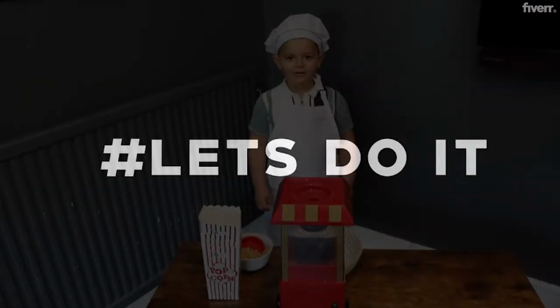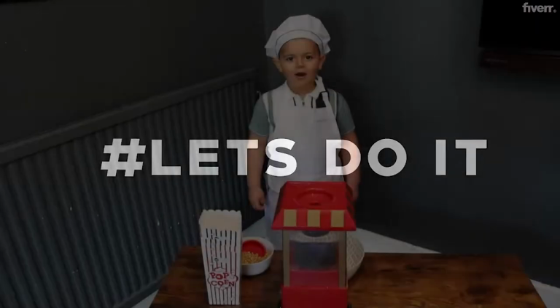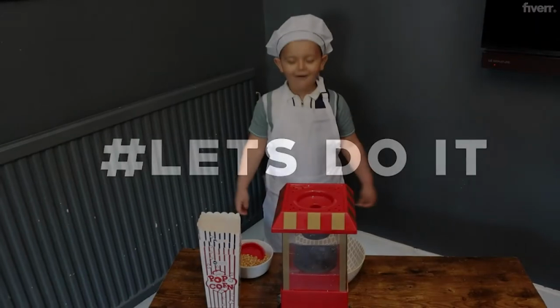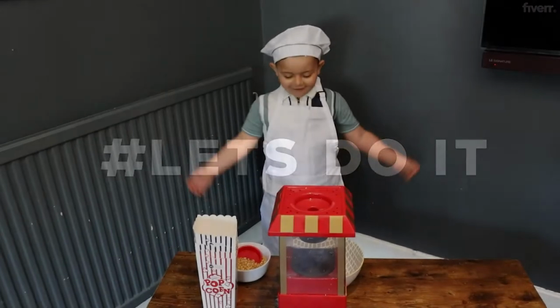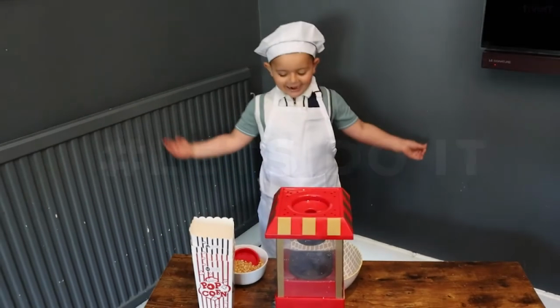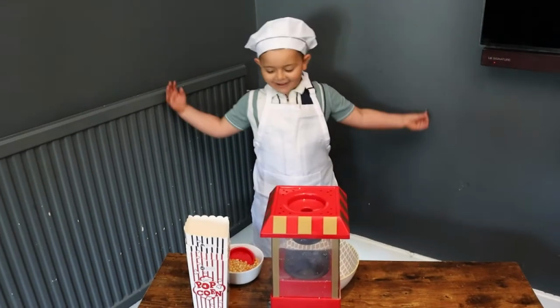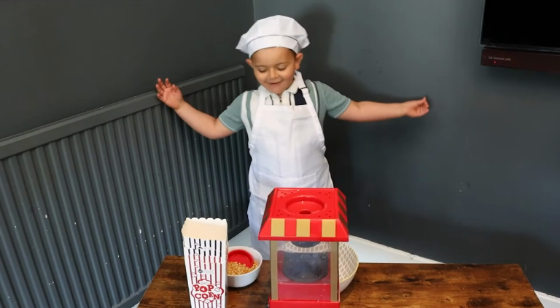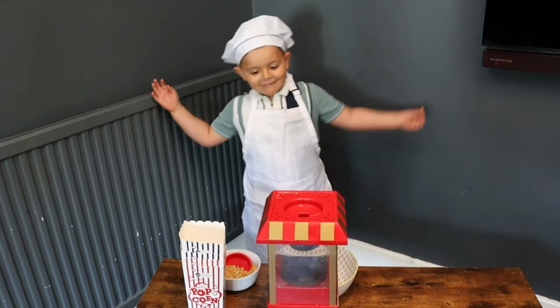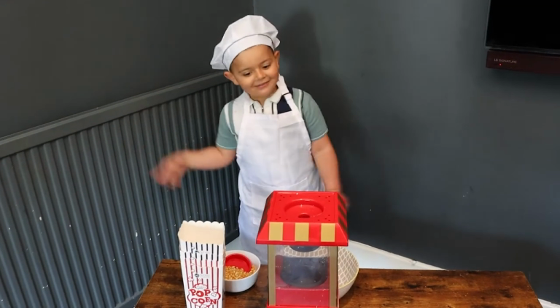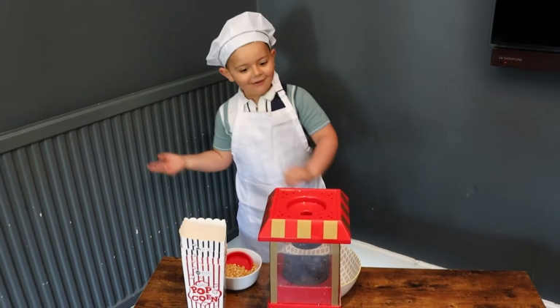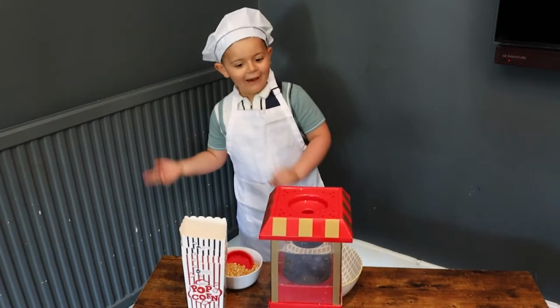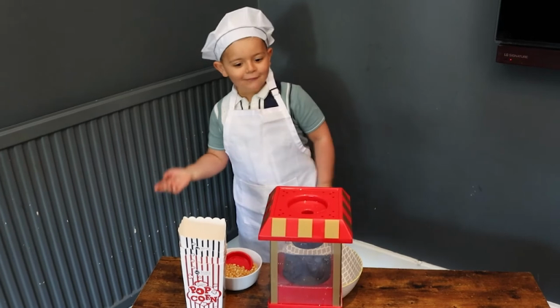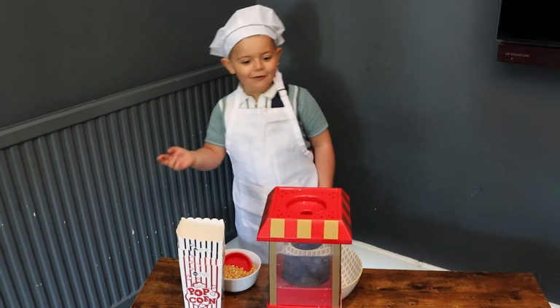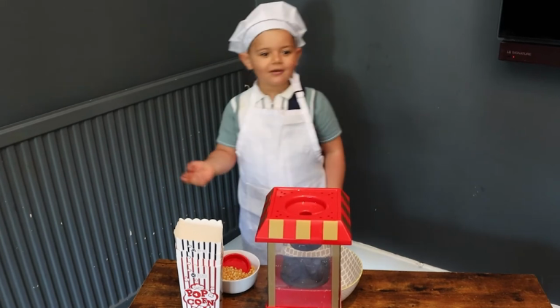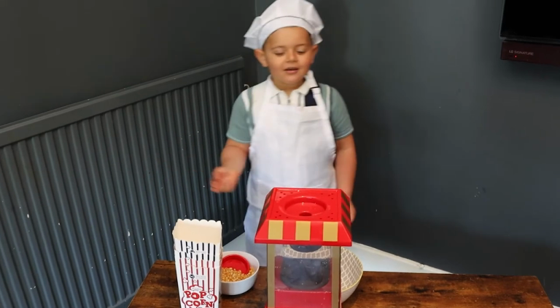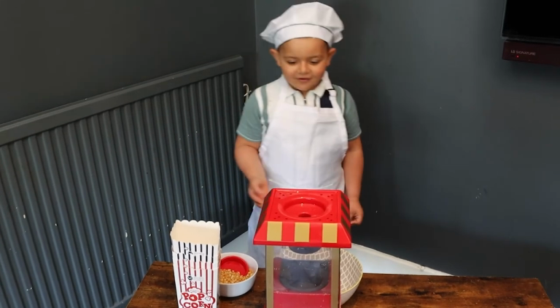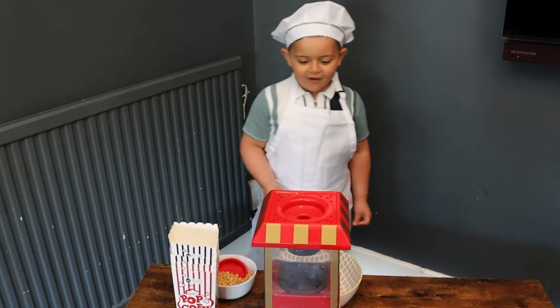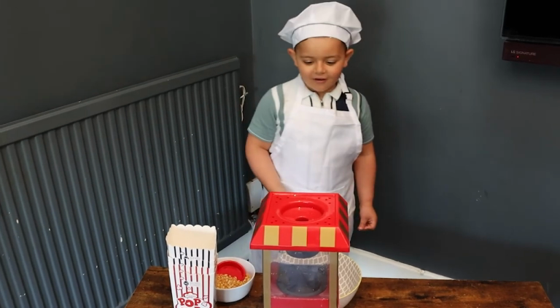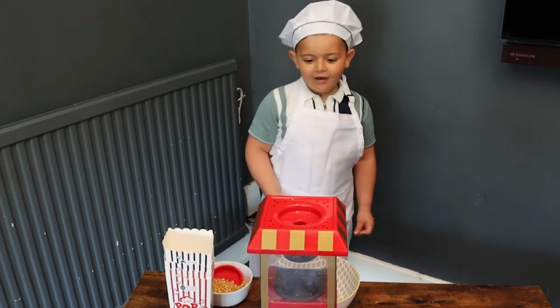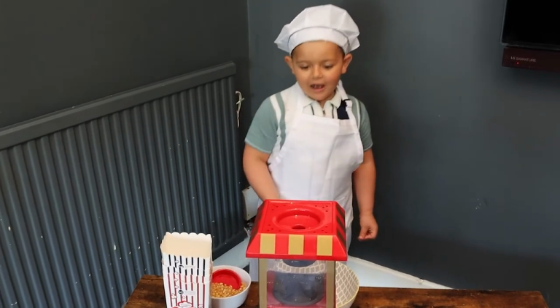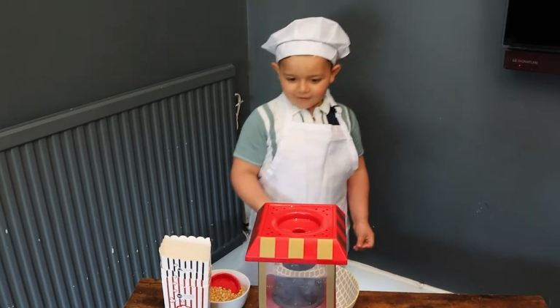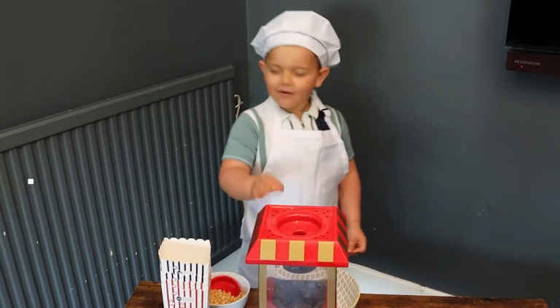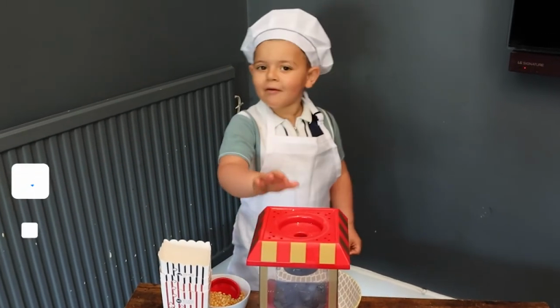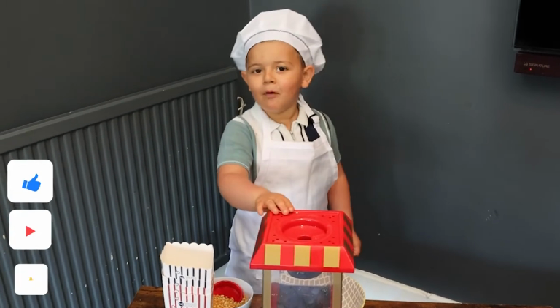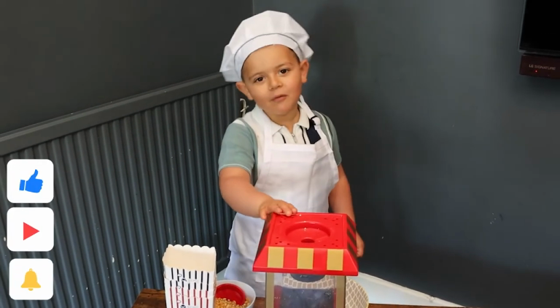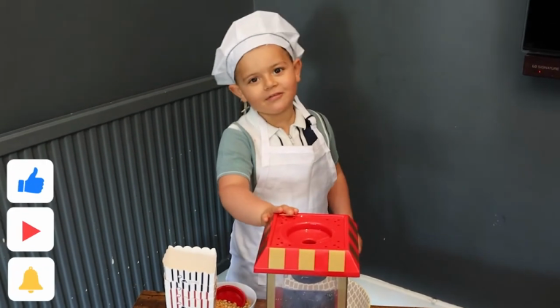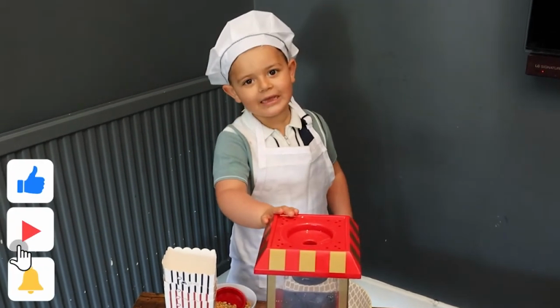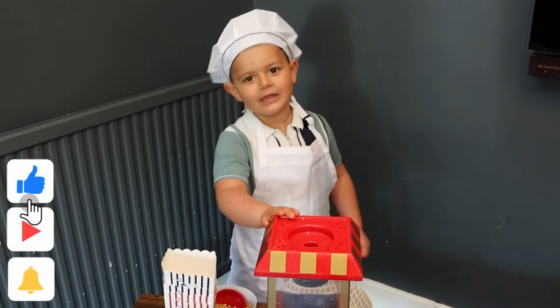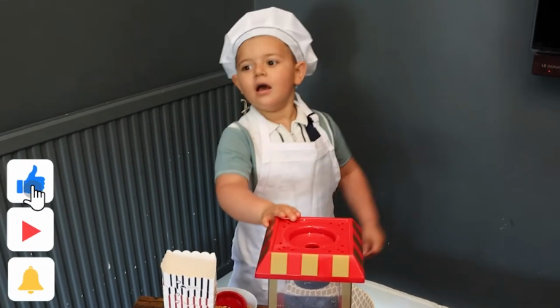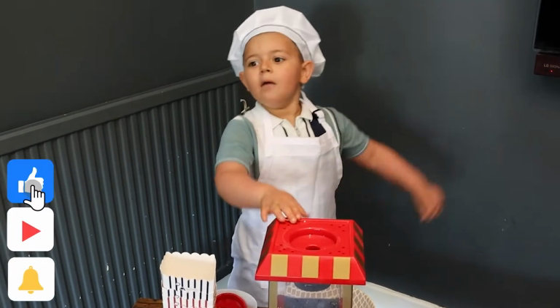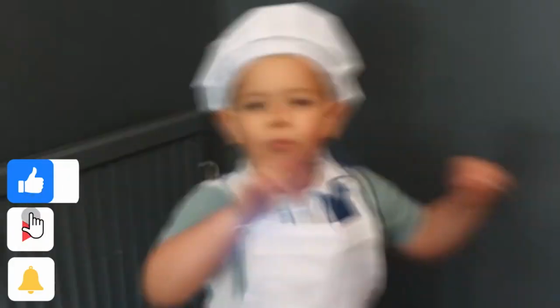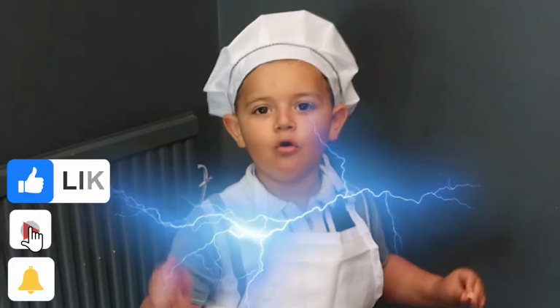Hello guys, I'm going to show you how to do popcorn tea. Boom!